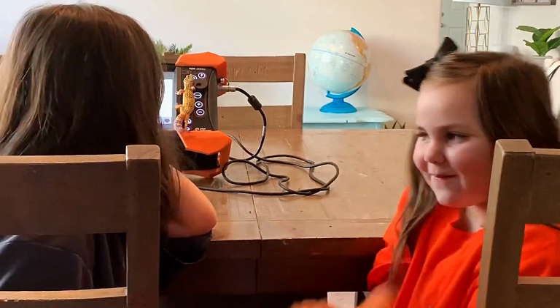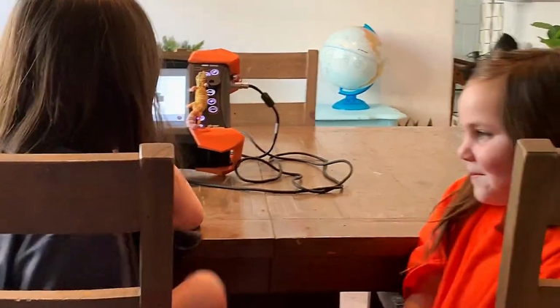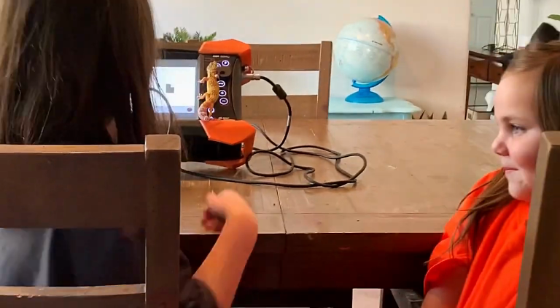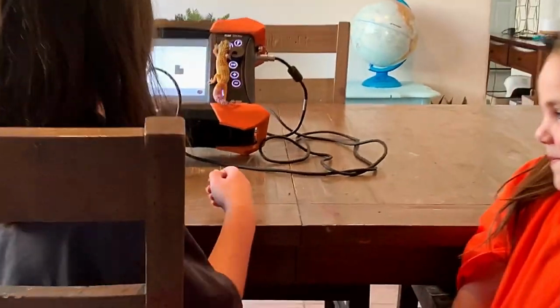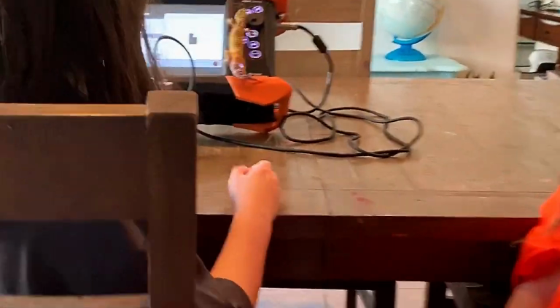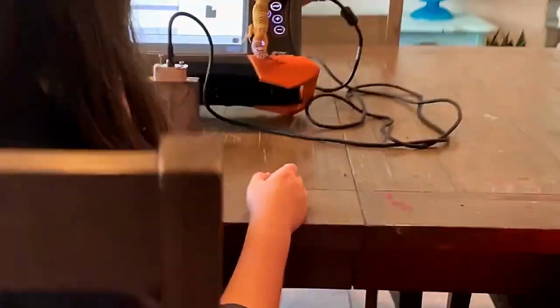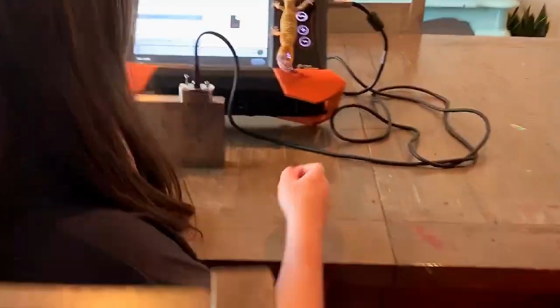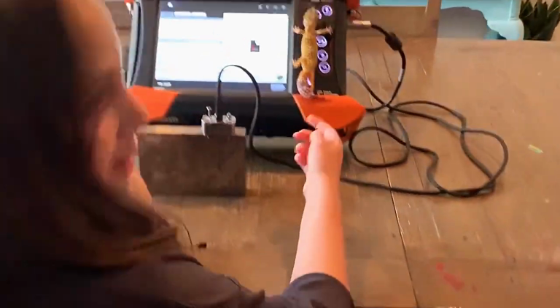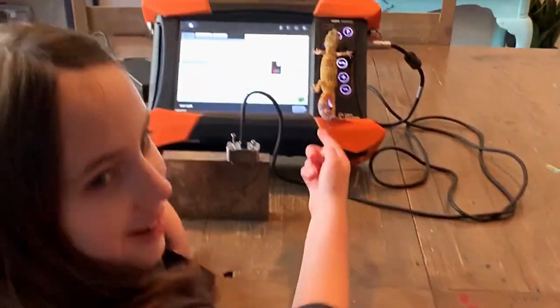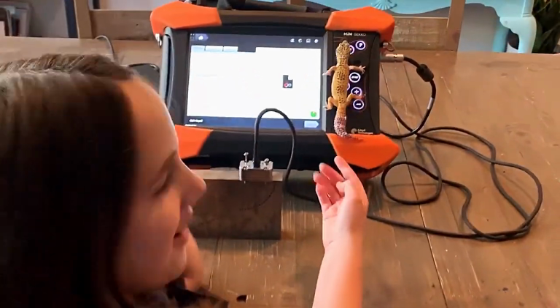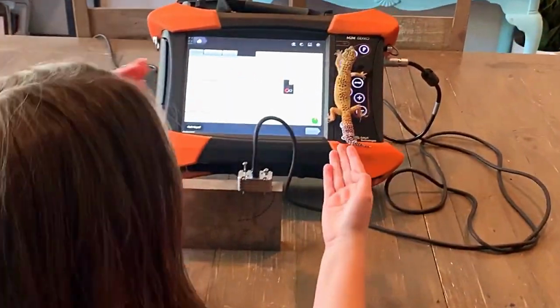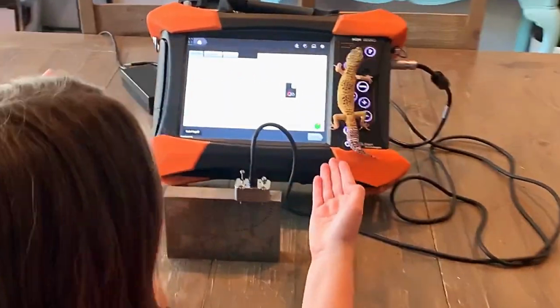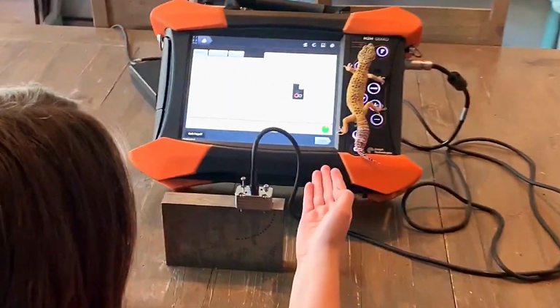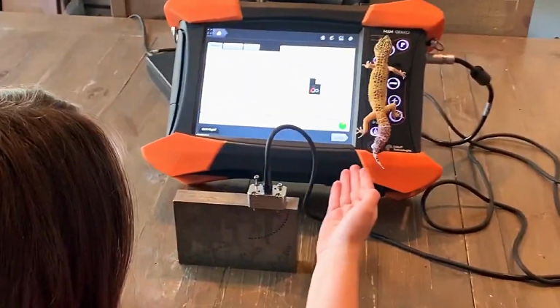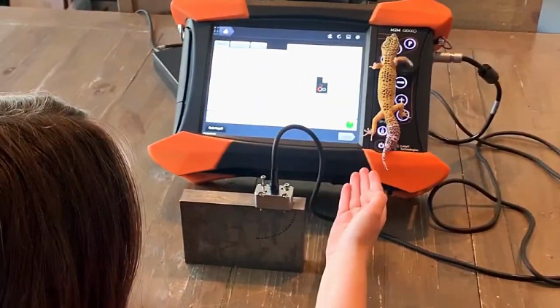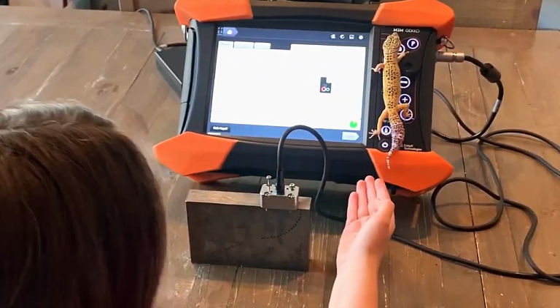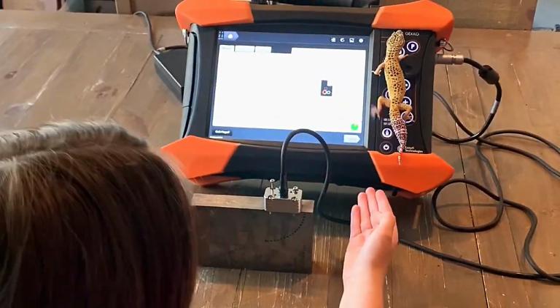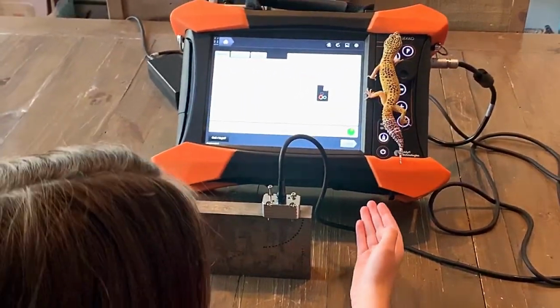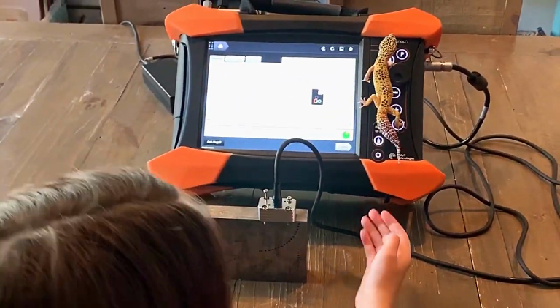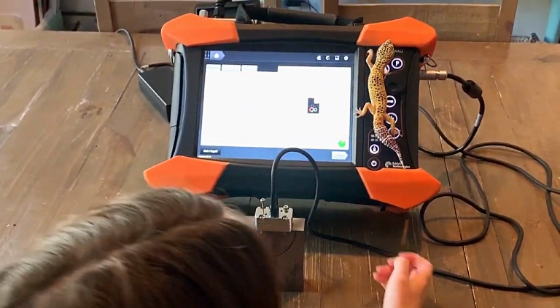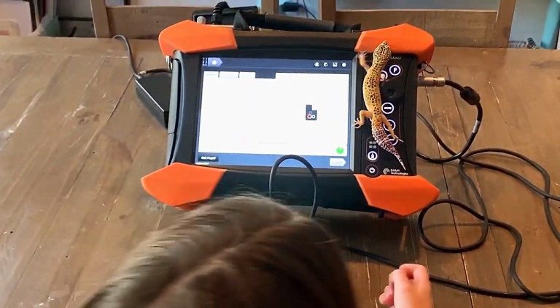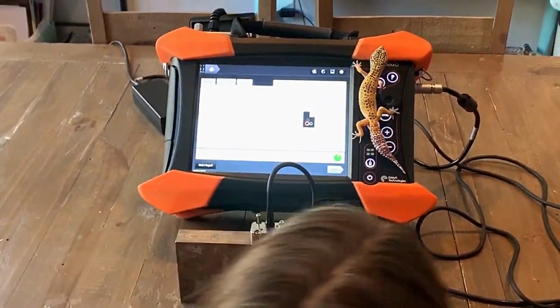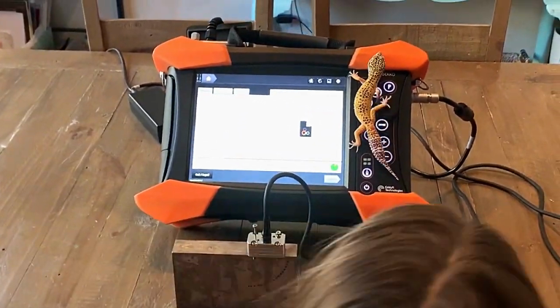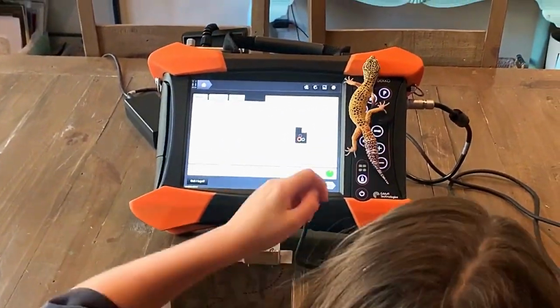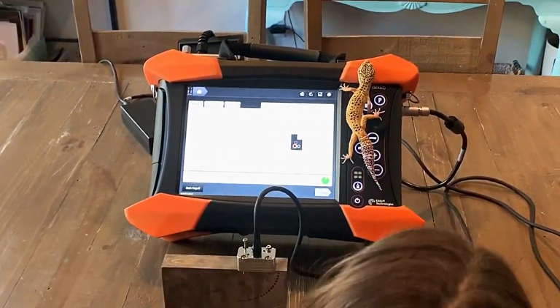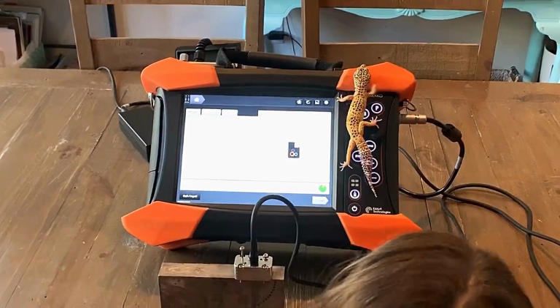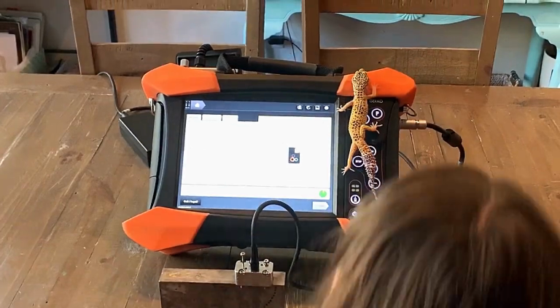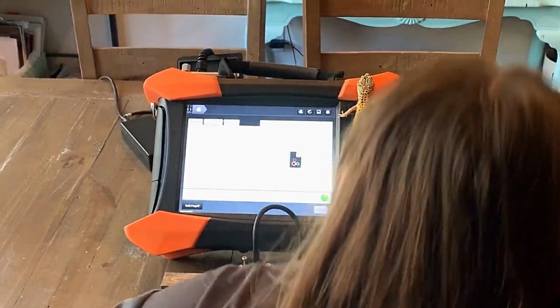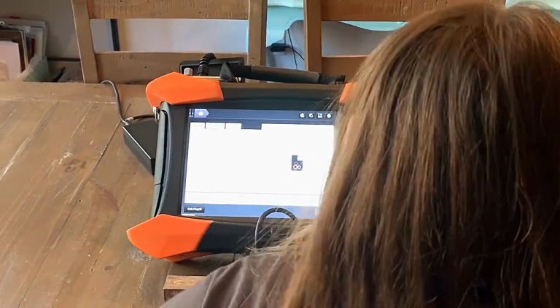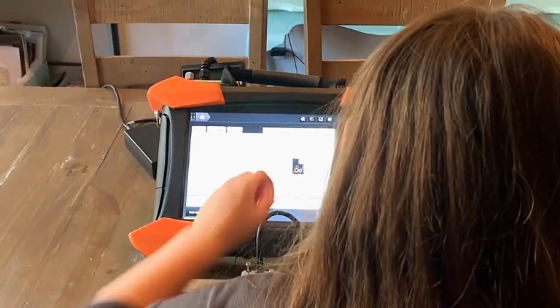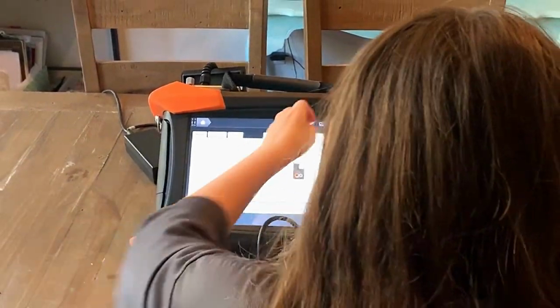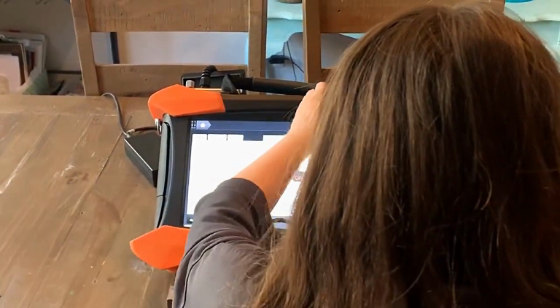And then in the background, we have — who is that, Camden? Oscar. Oscar. Perfect, Oscar.